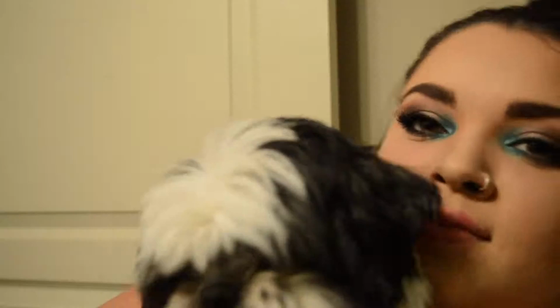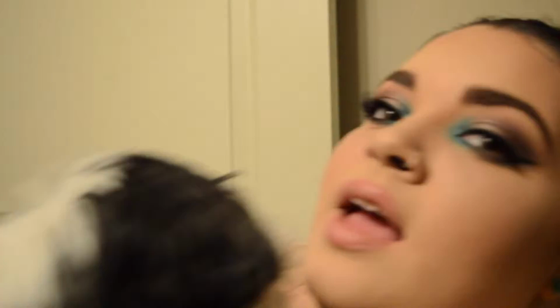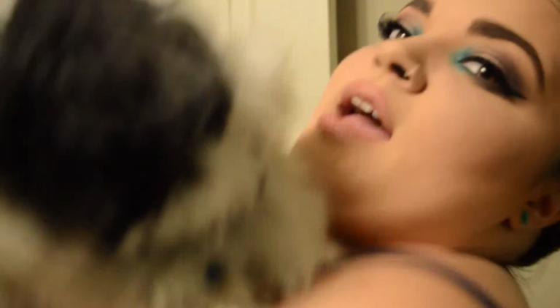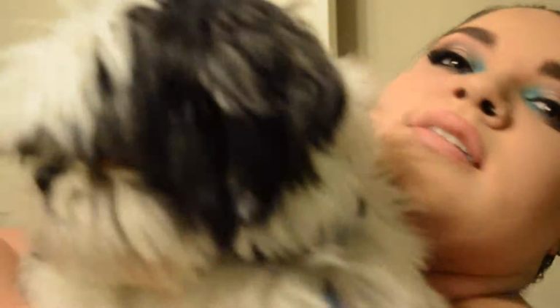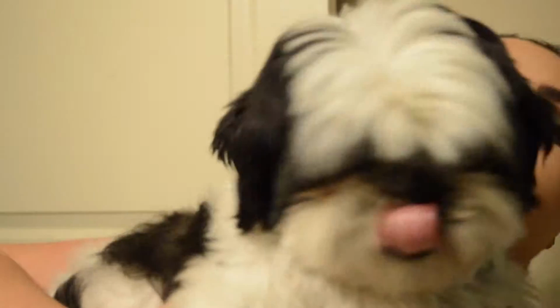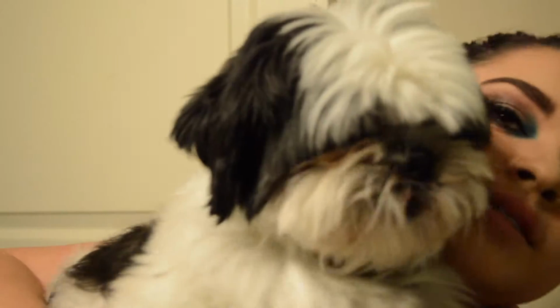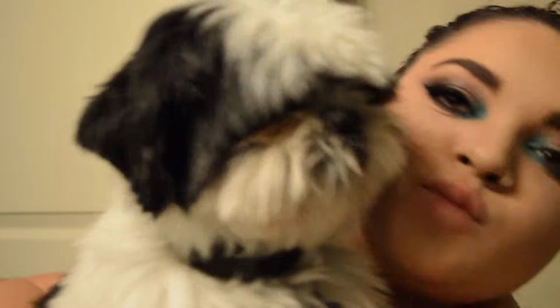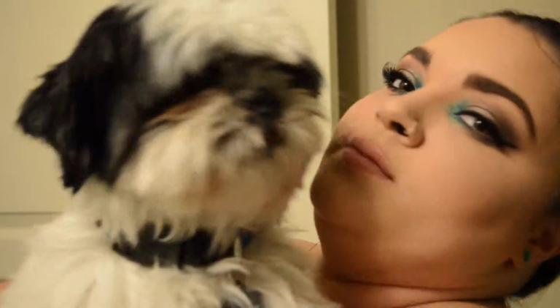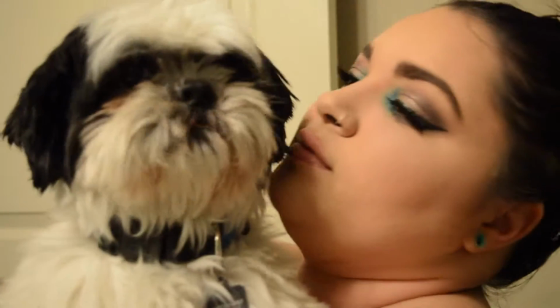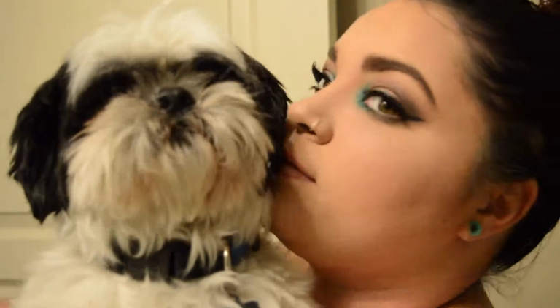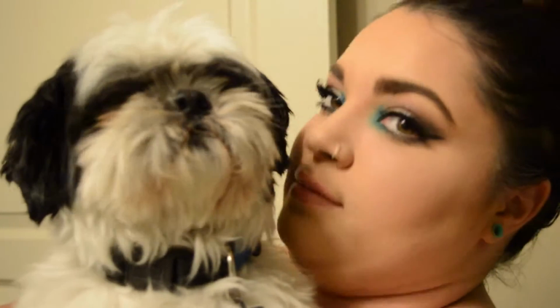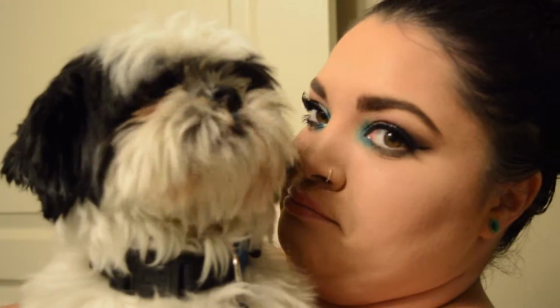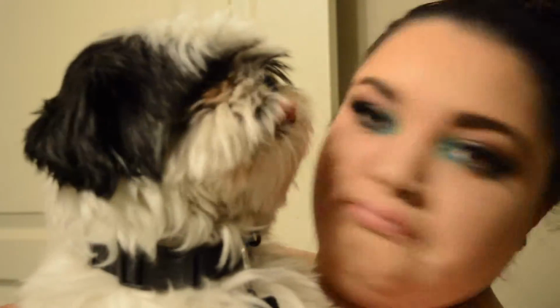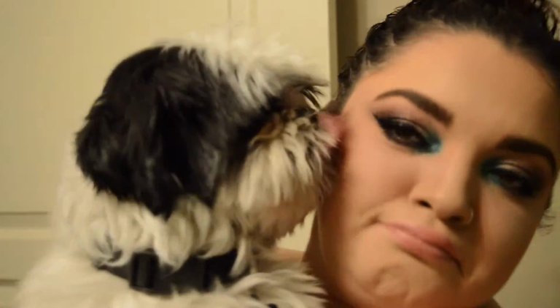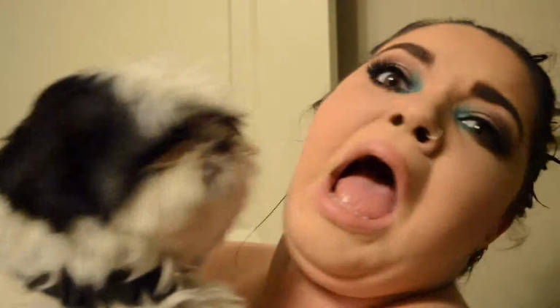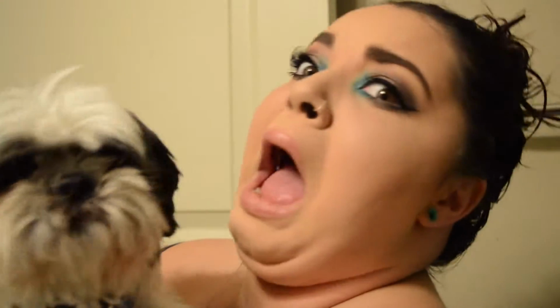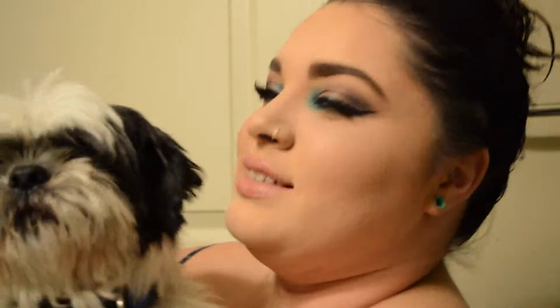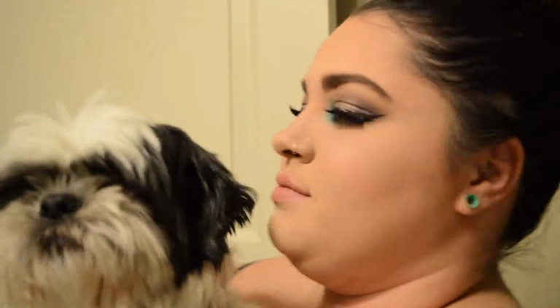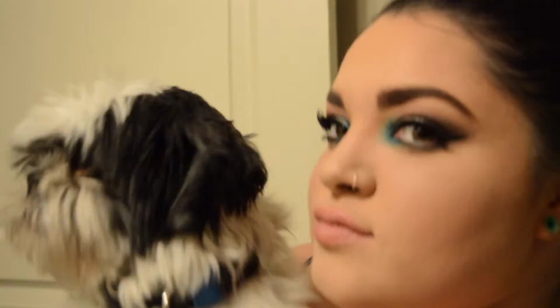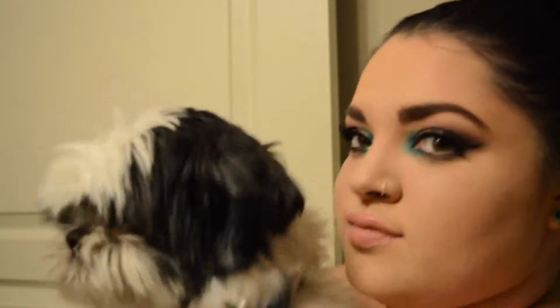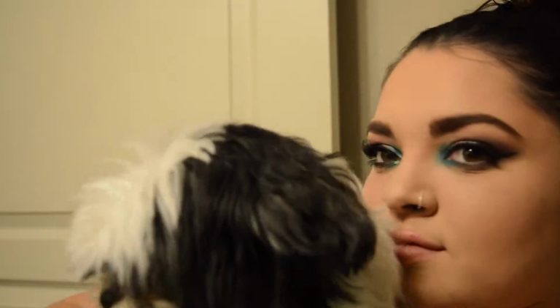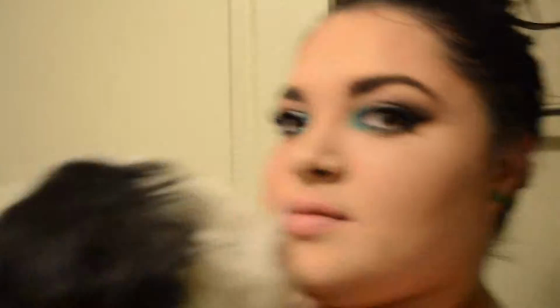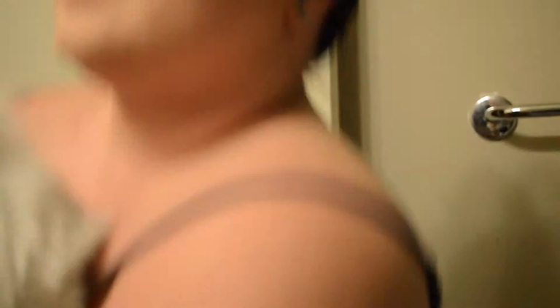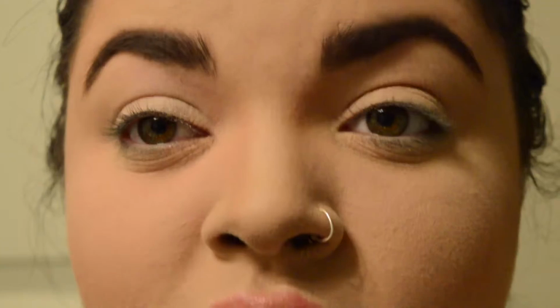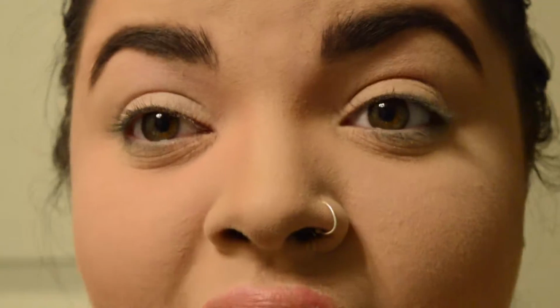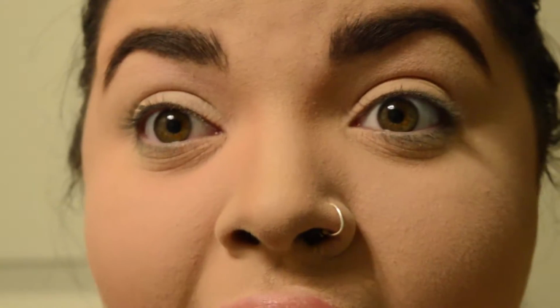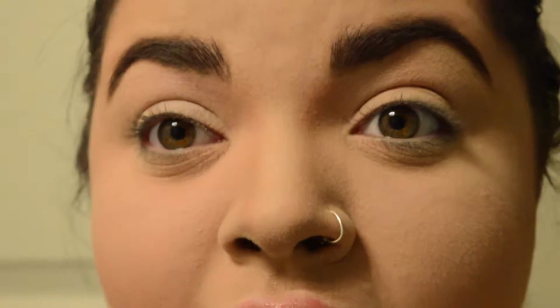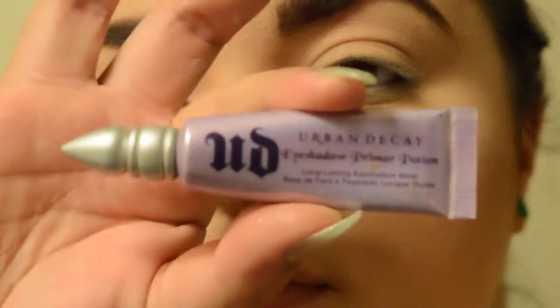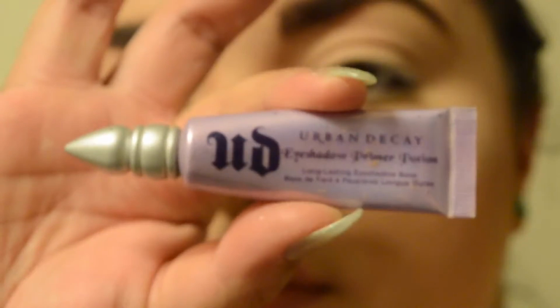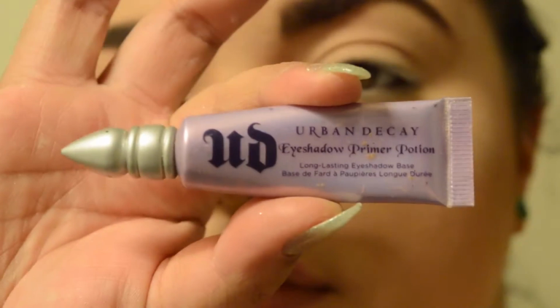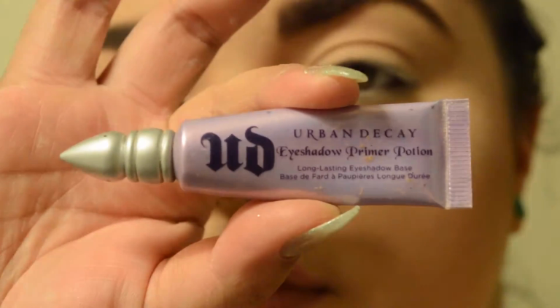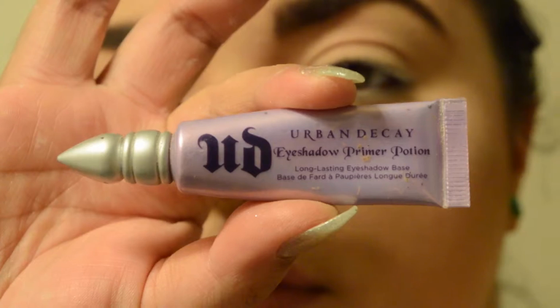Hey guys! Guess what? Me and Fulma adopted a dog. This is Coors. Thought you'd like to meet him. Anyways, let's get started.